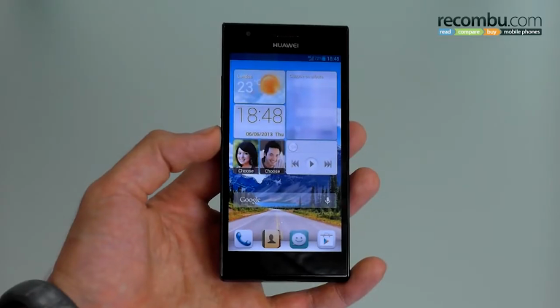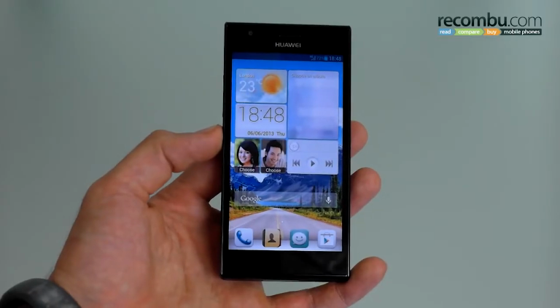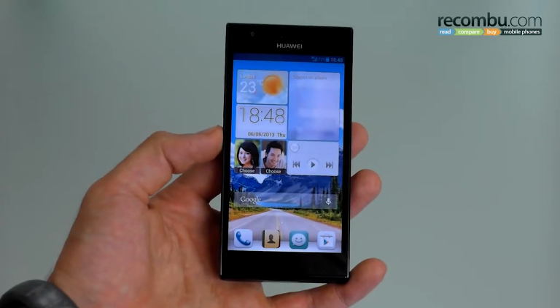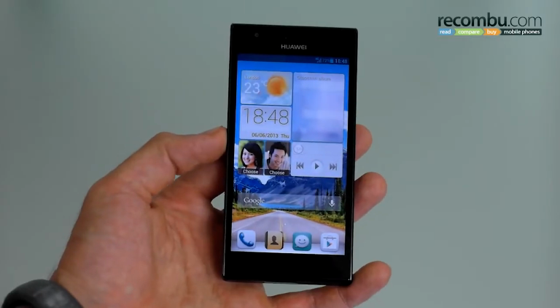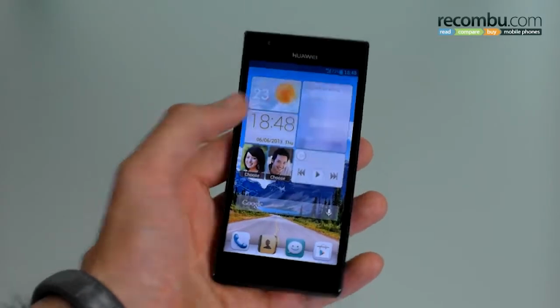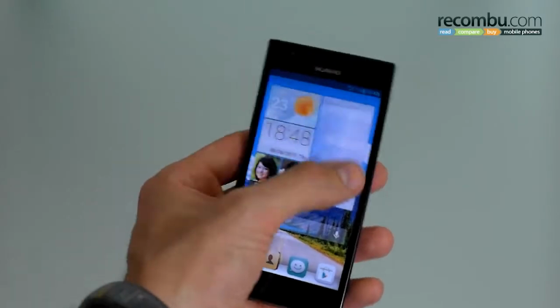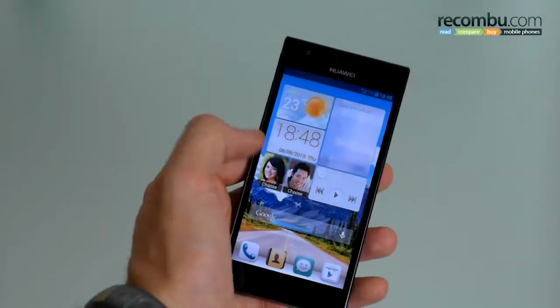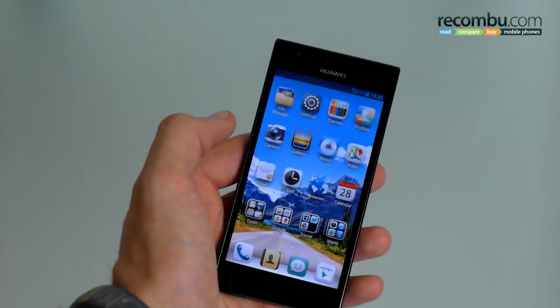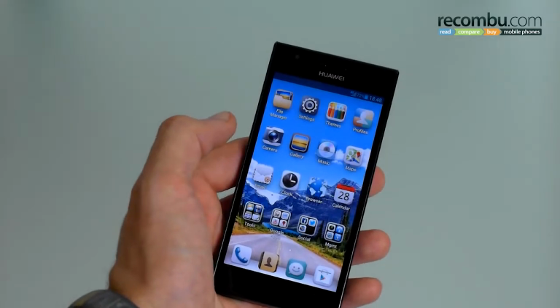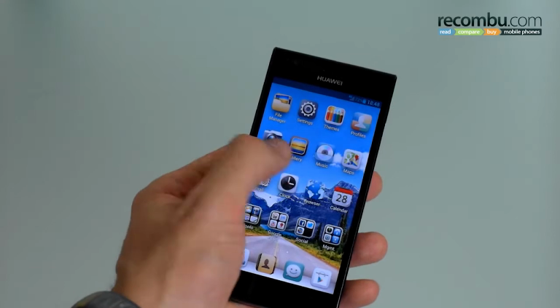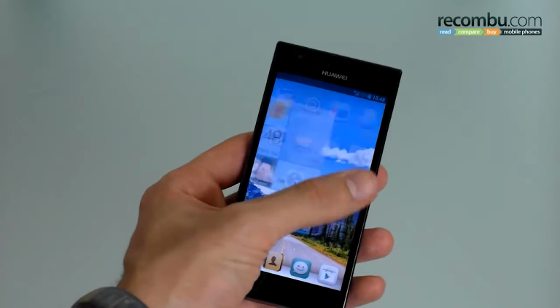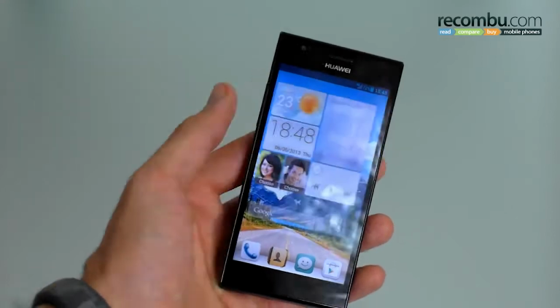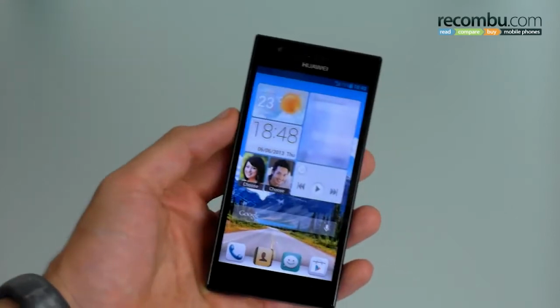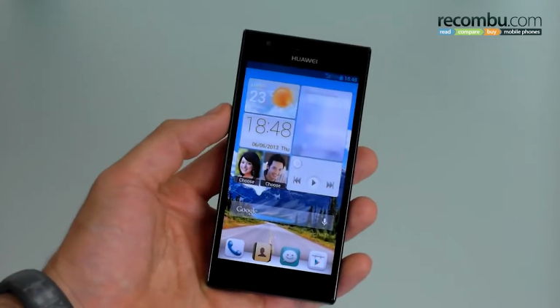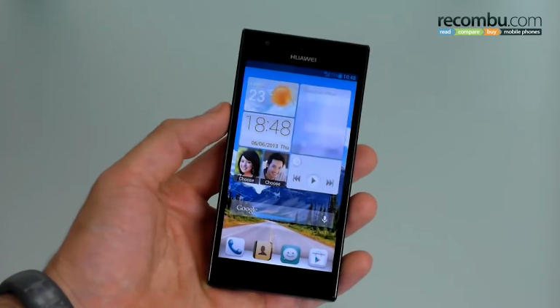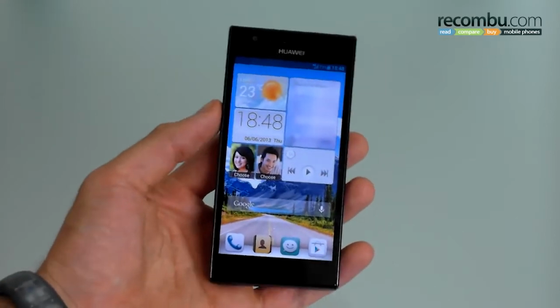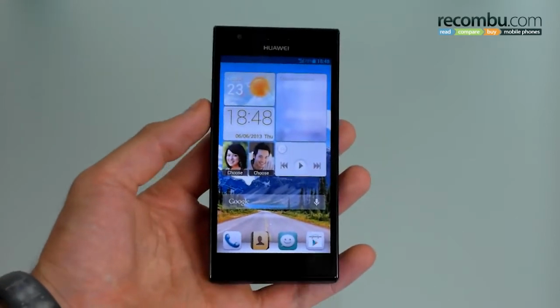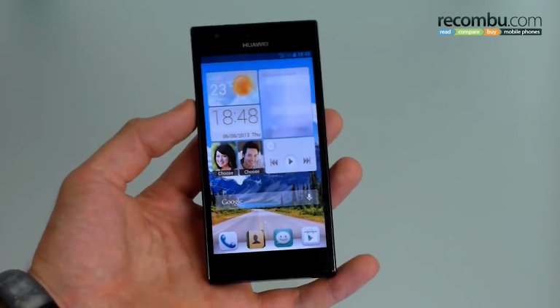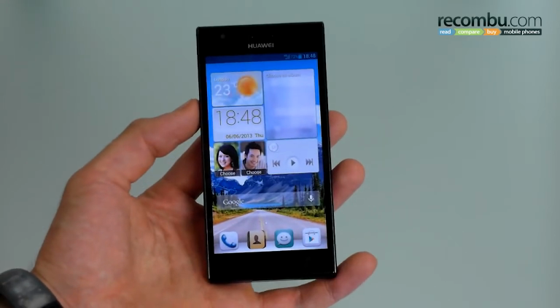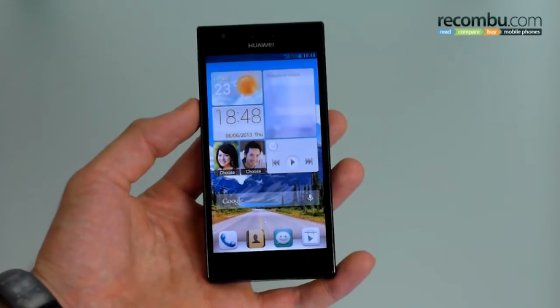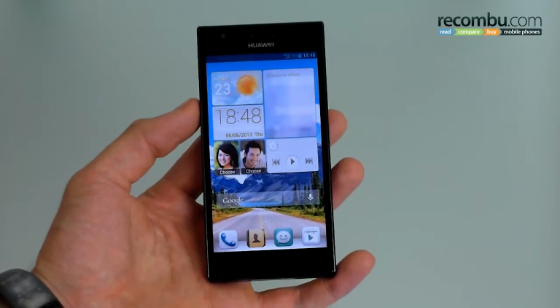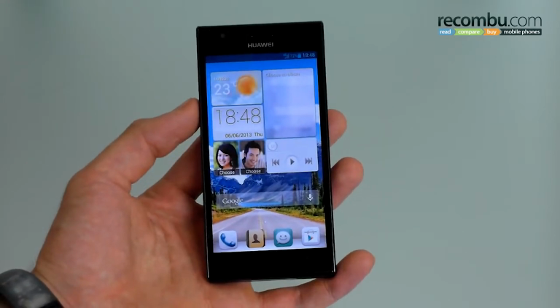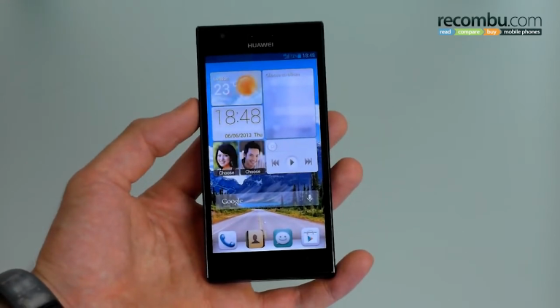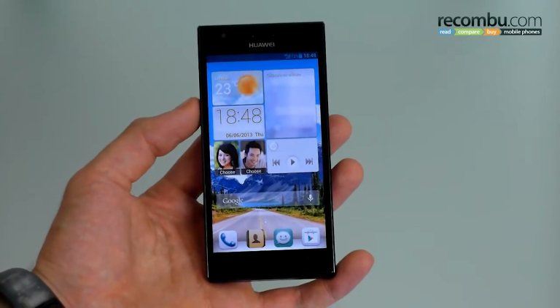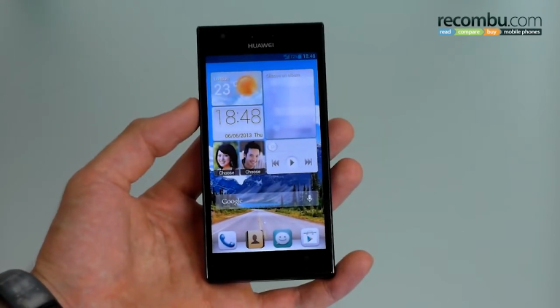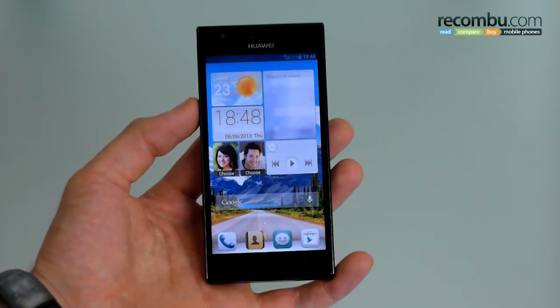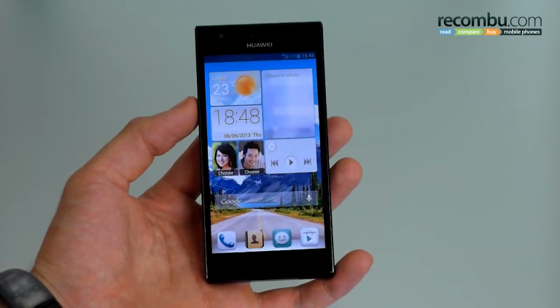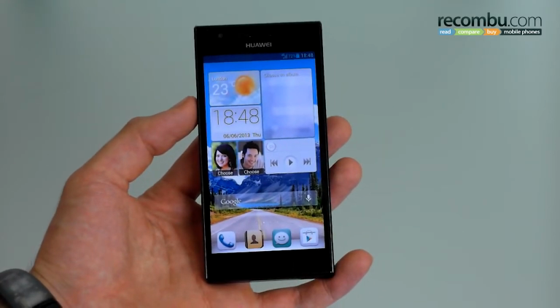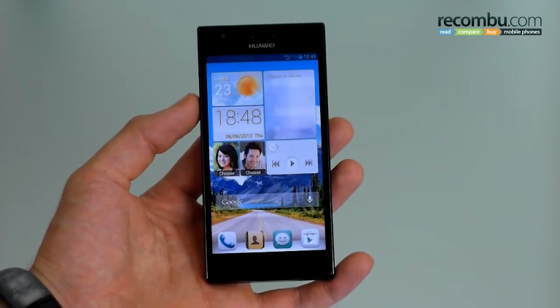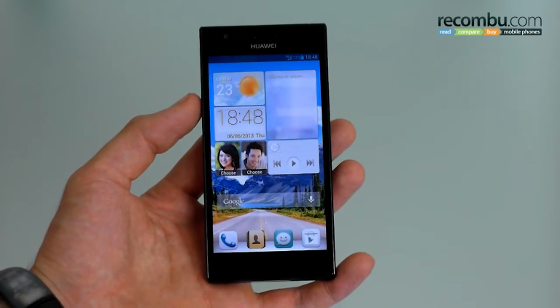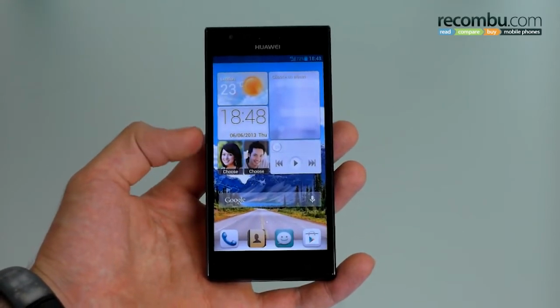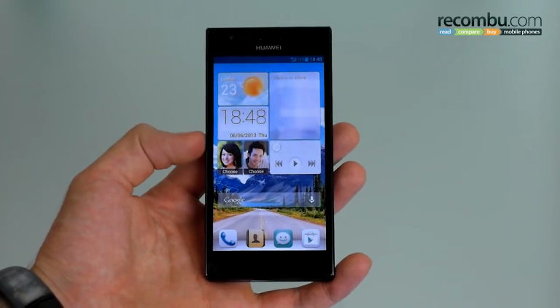Welcome to Okonboot. I'm Basil, this is the Huawei Ascend P2, you're watching a first impressions video — so here are our first impressions.